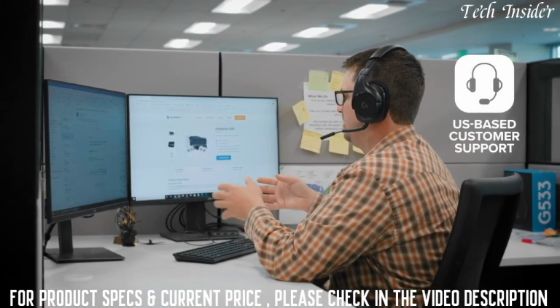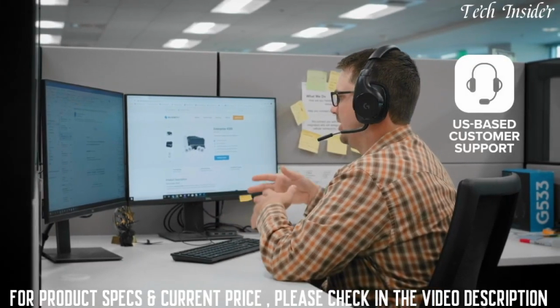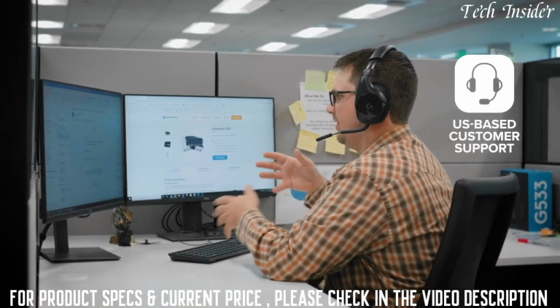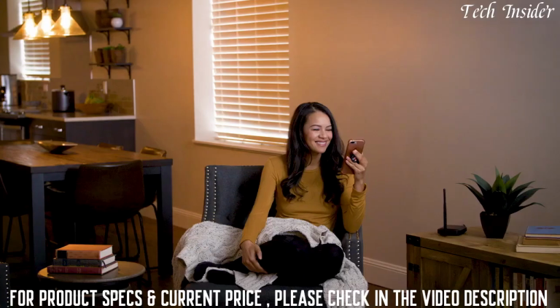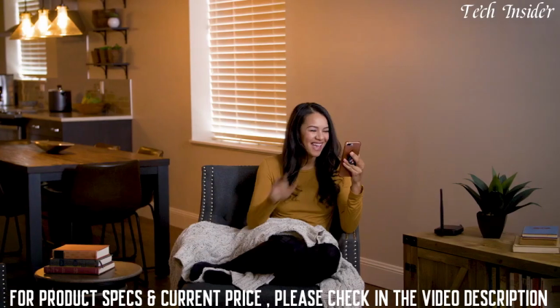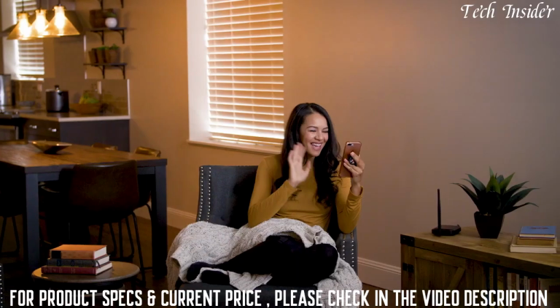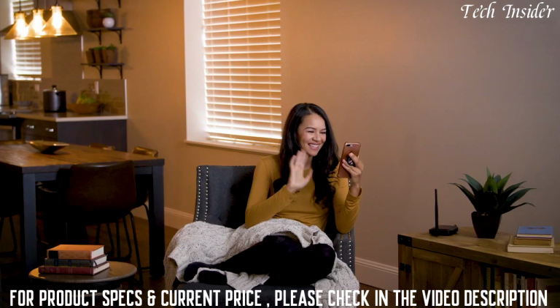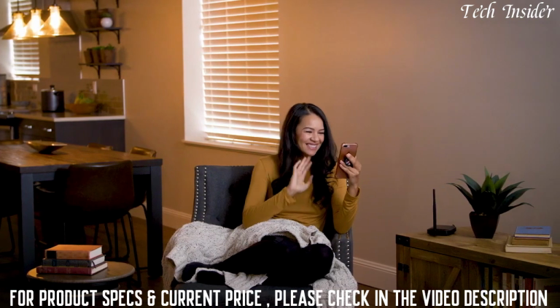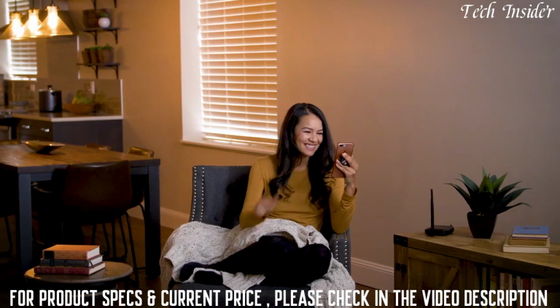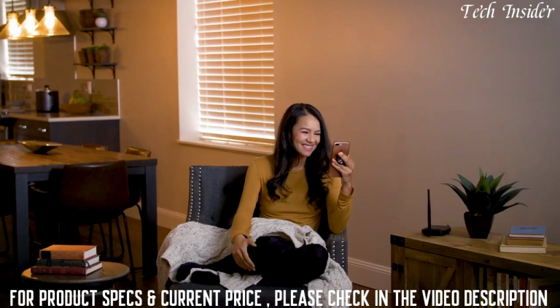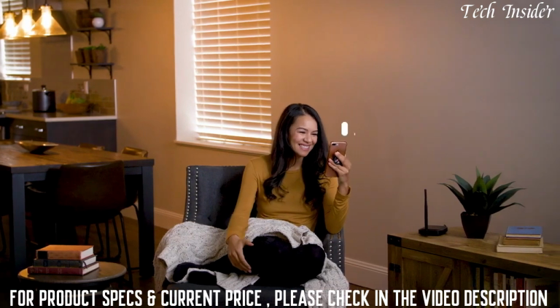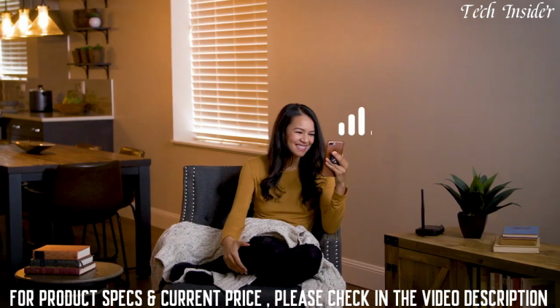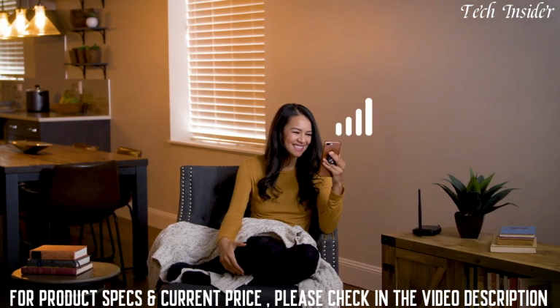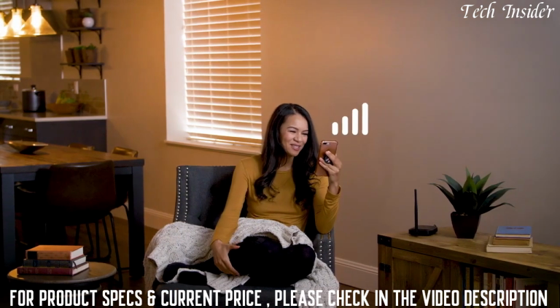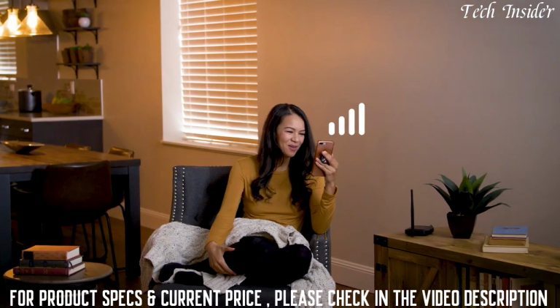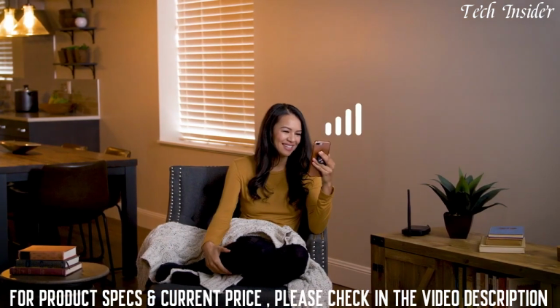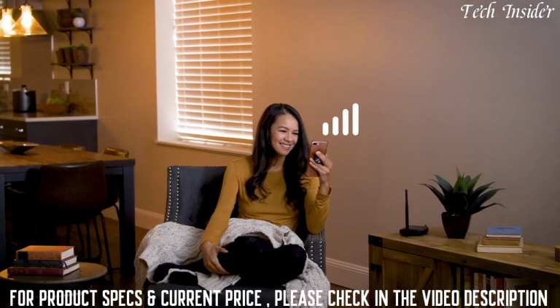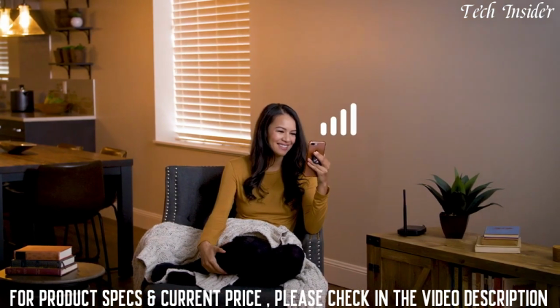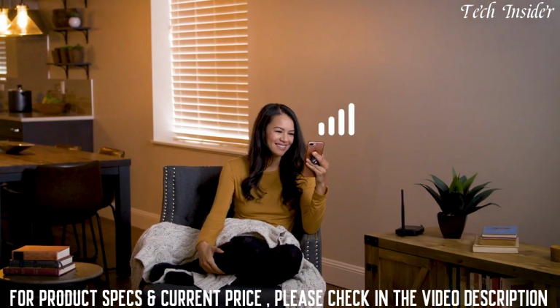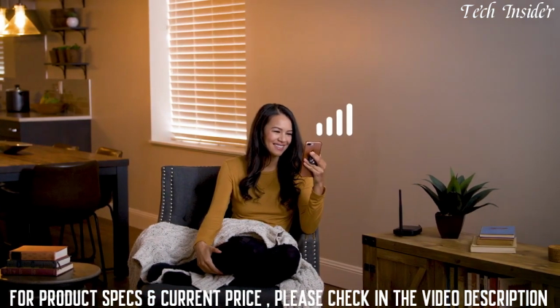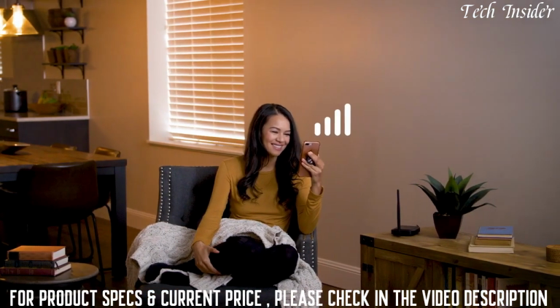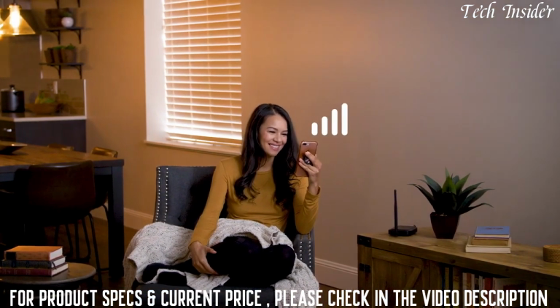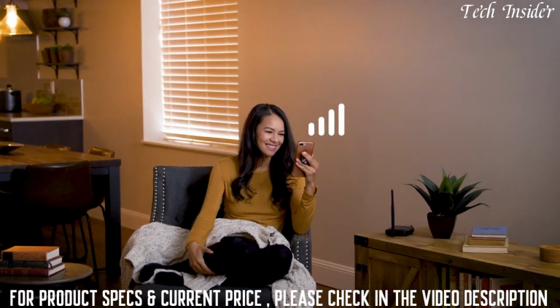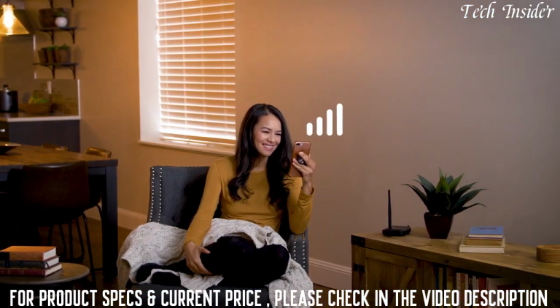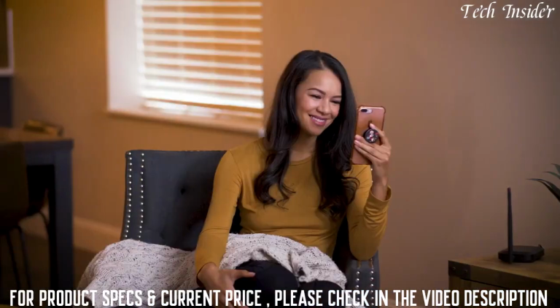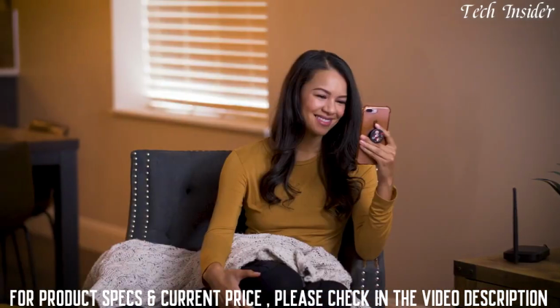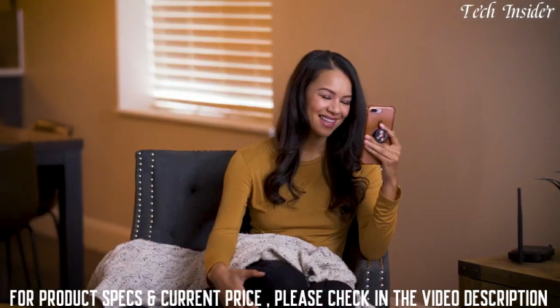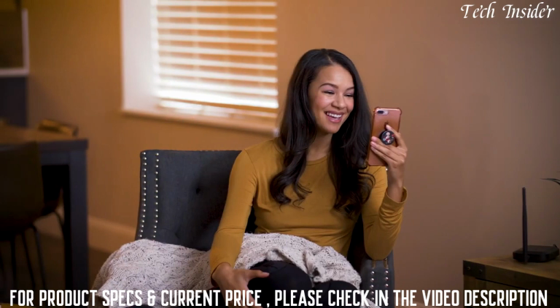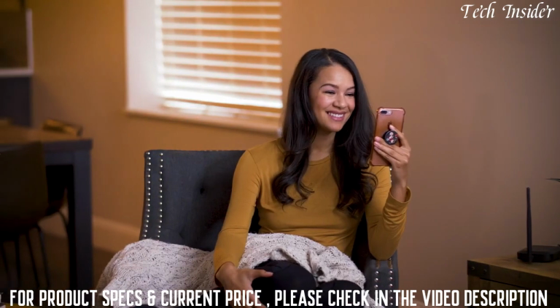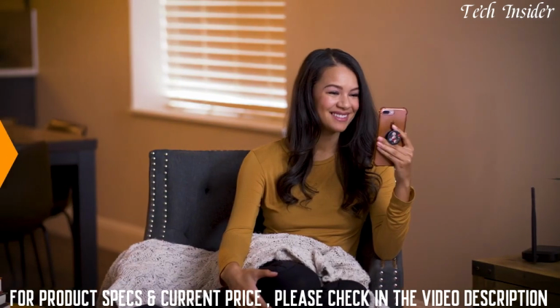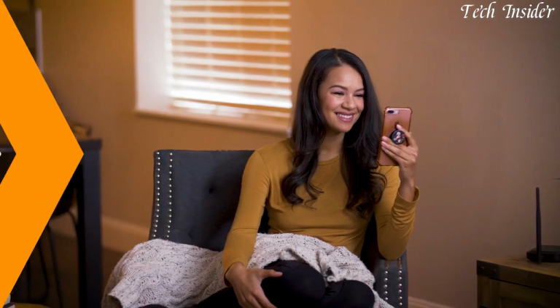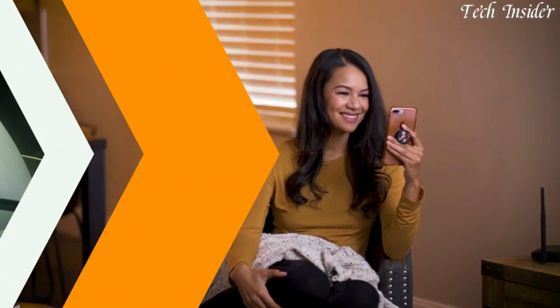Now you can enjoy better cell signal wherever you call home. The WeBoost Home Studio — a better cell signal for everyone.